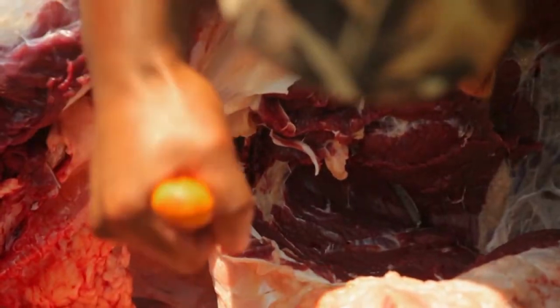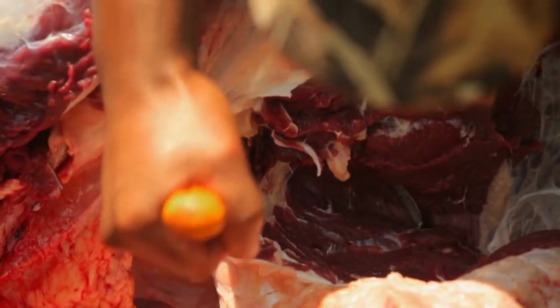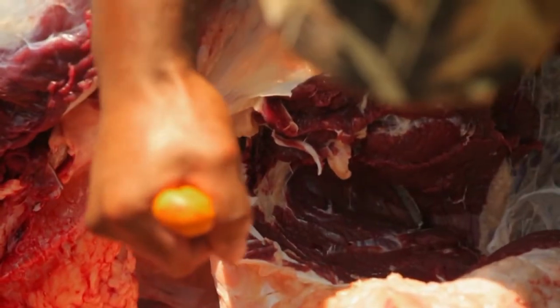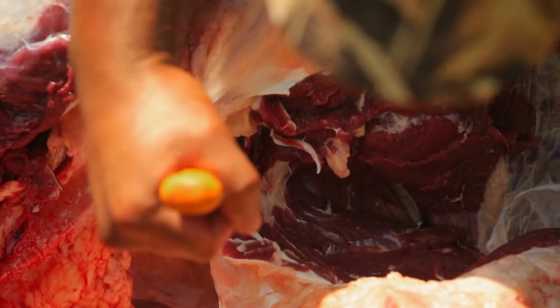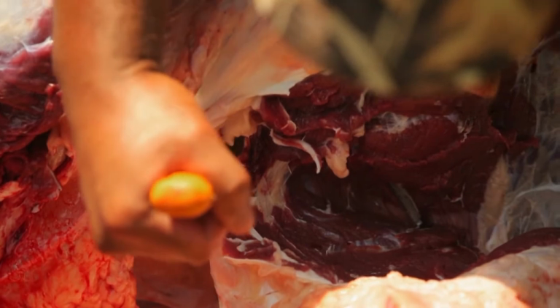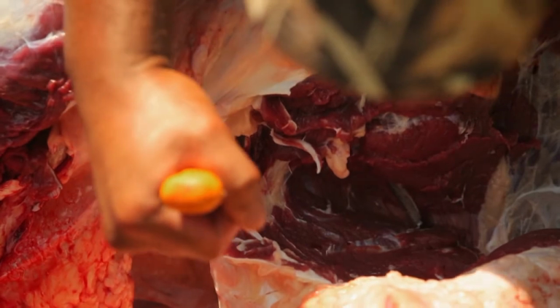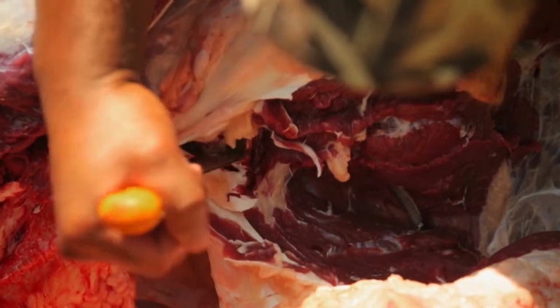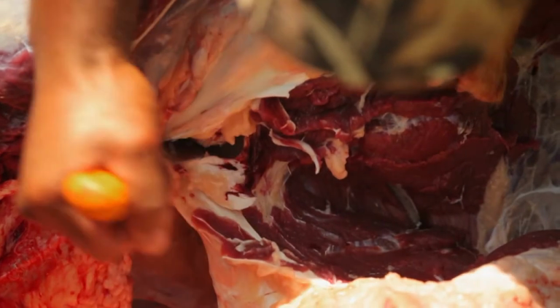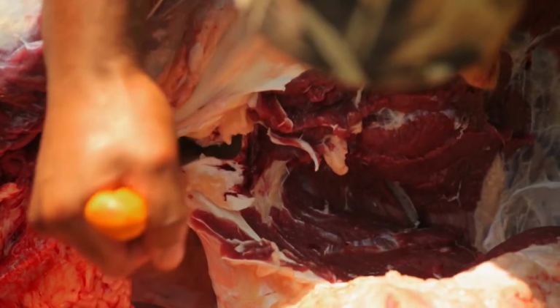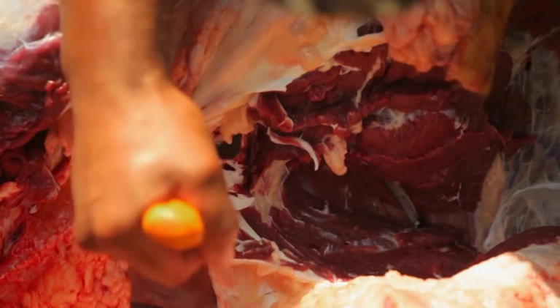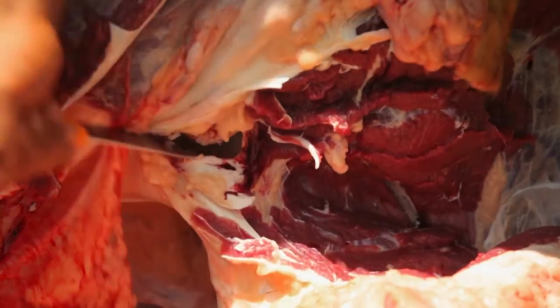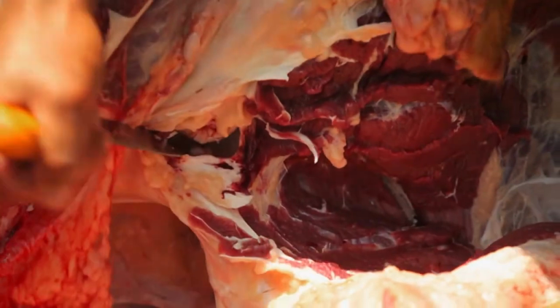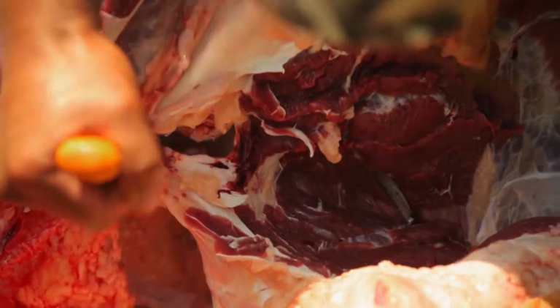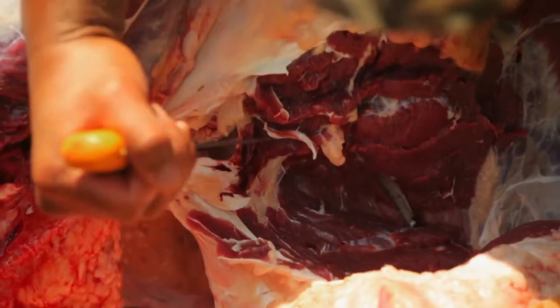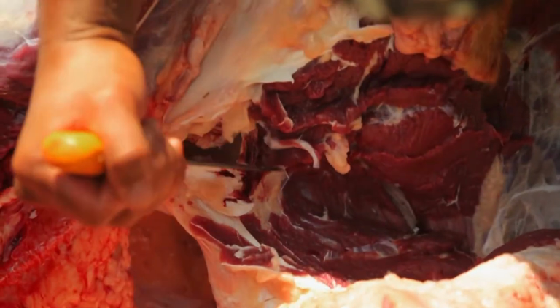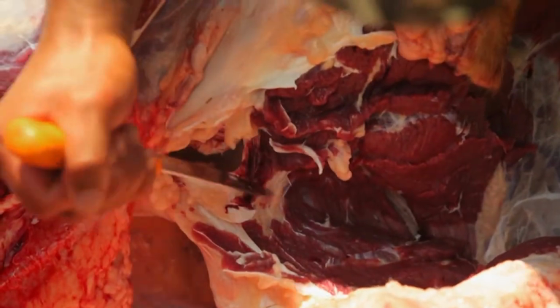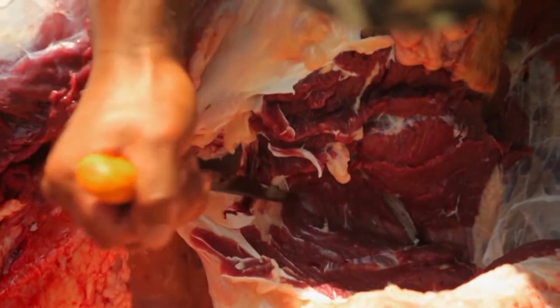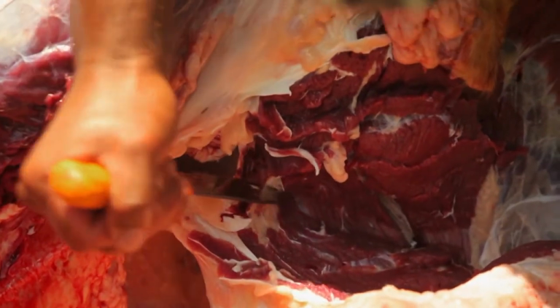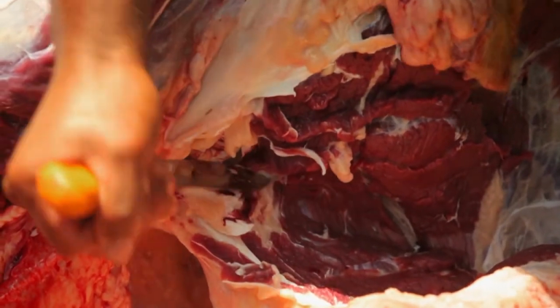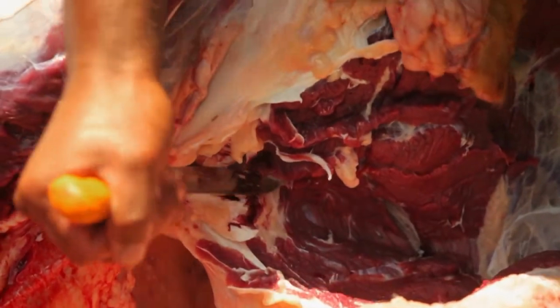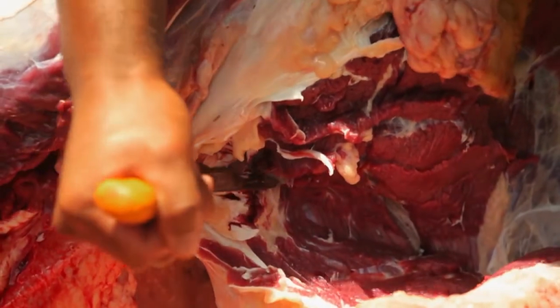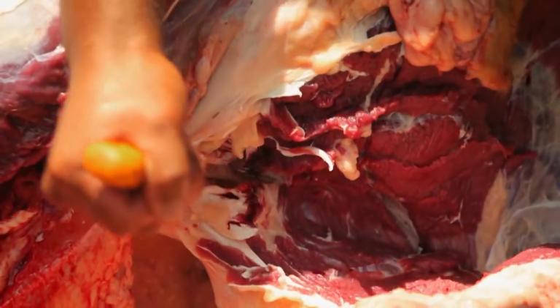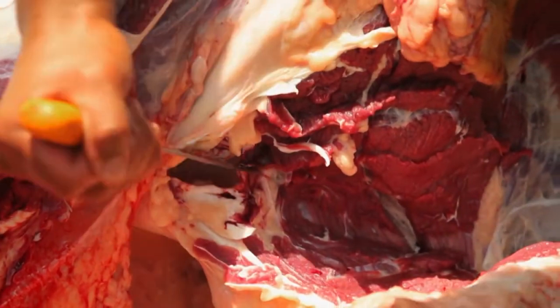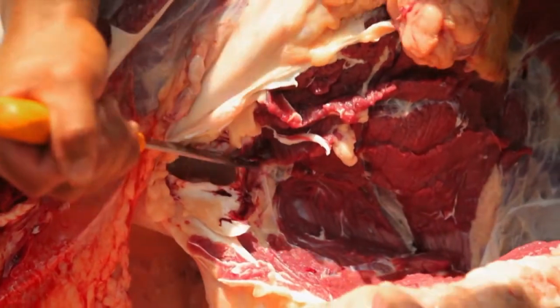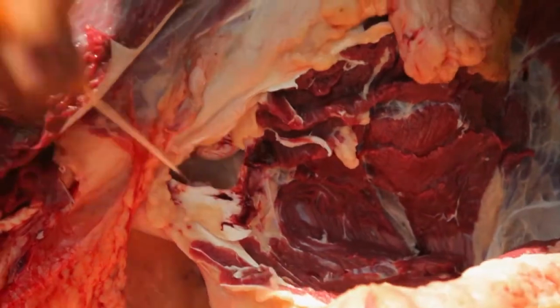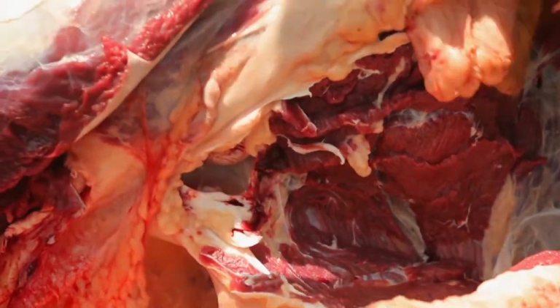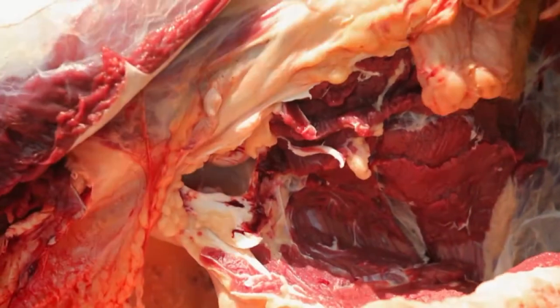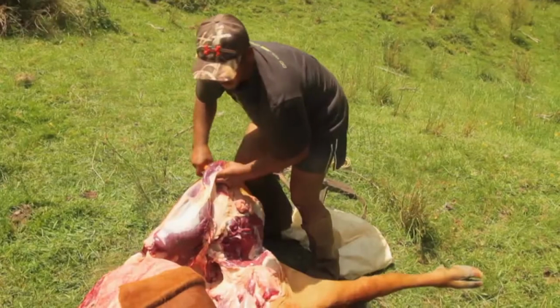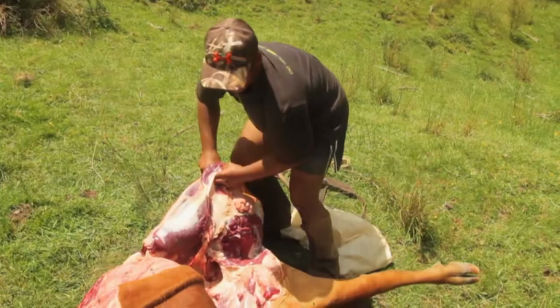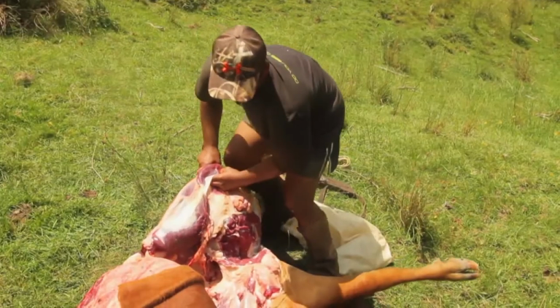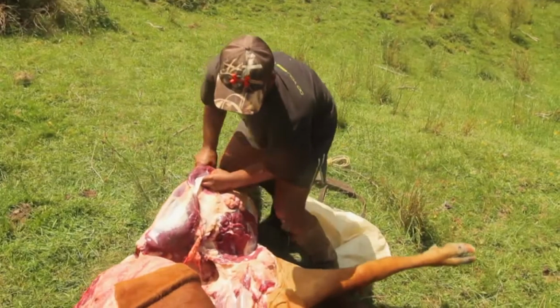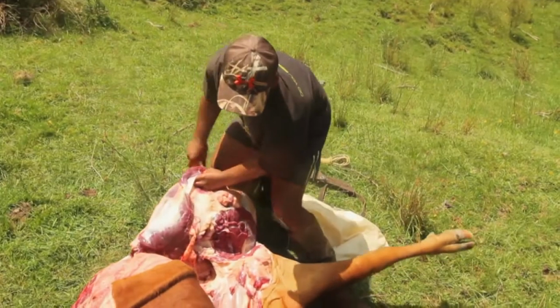There's that cup joint there. You want to pop that and it'll make things a little bit easier. Just change sides.